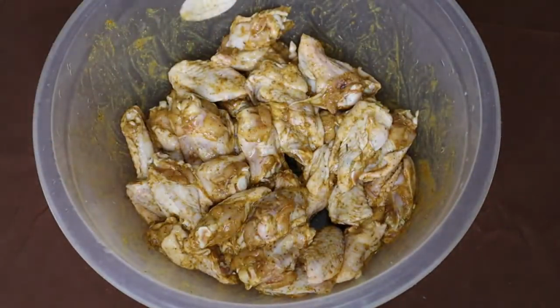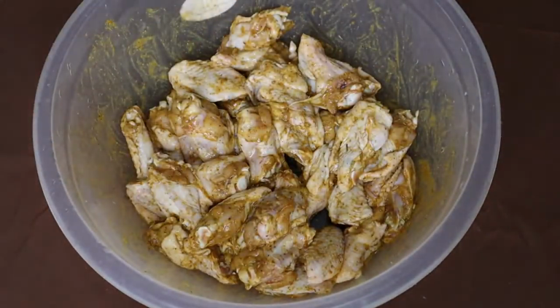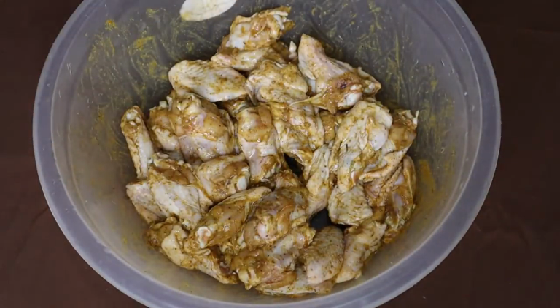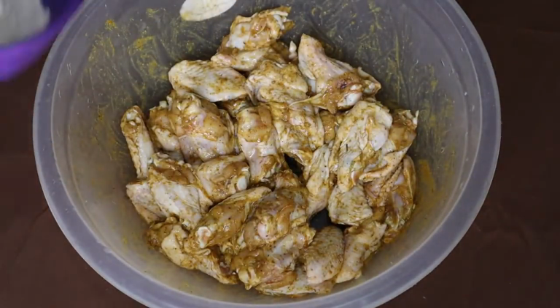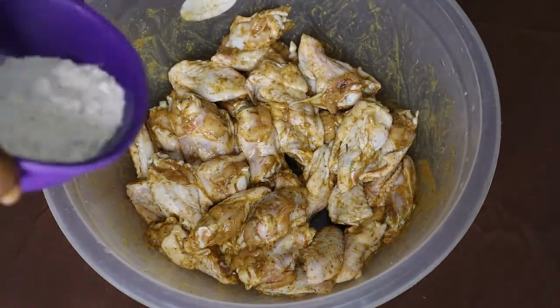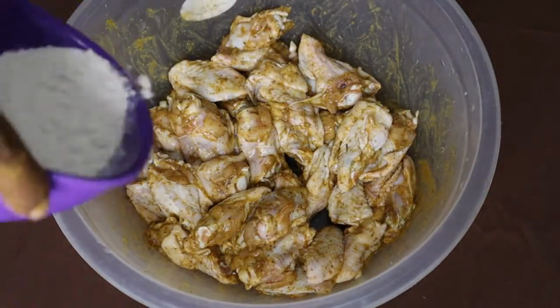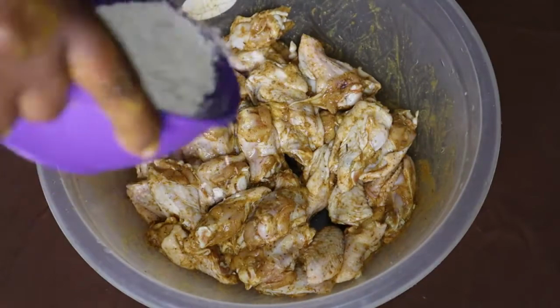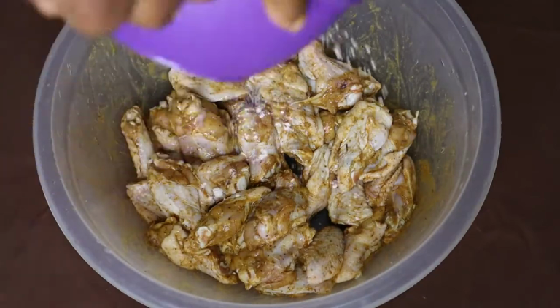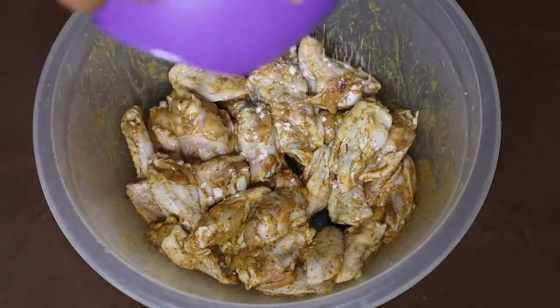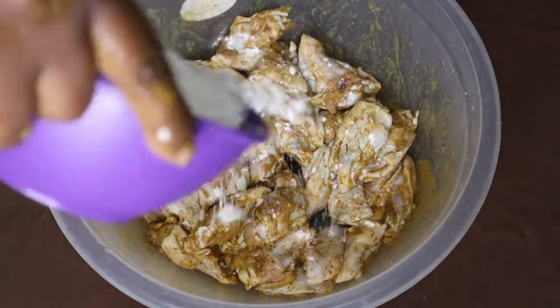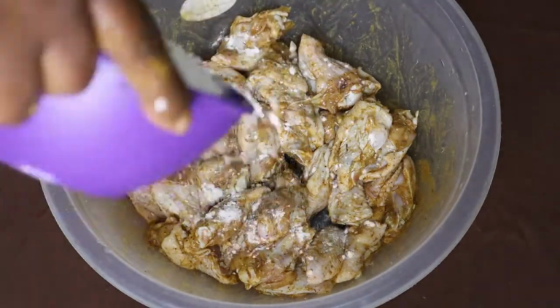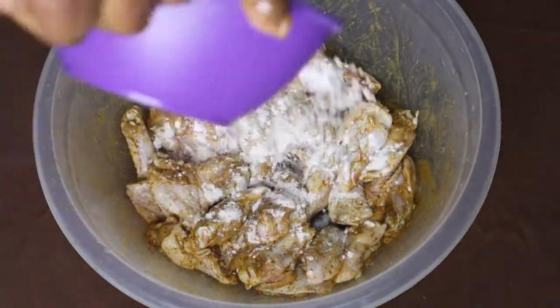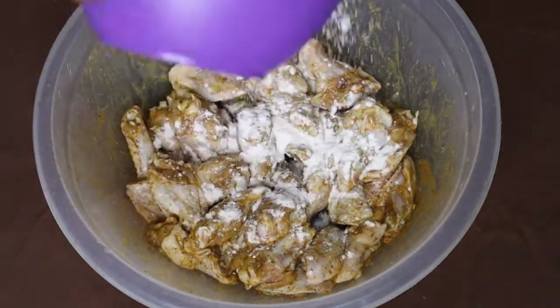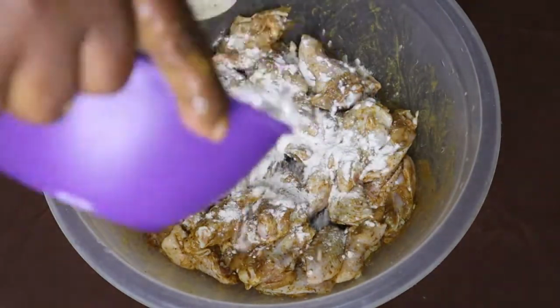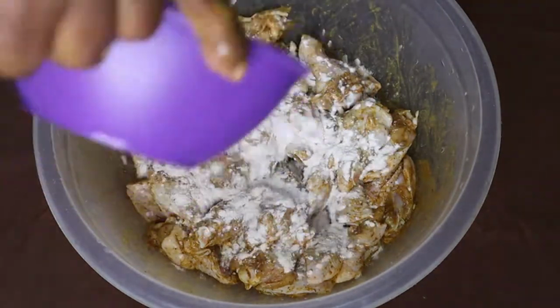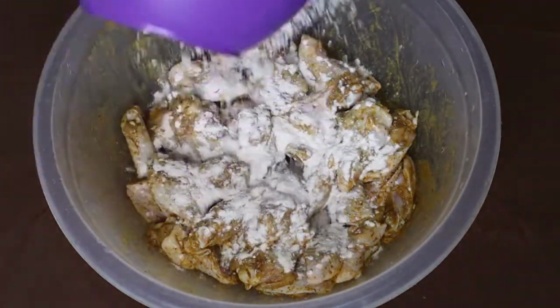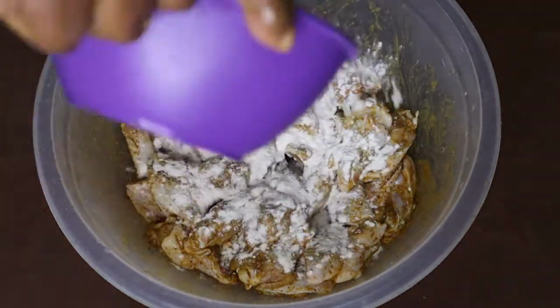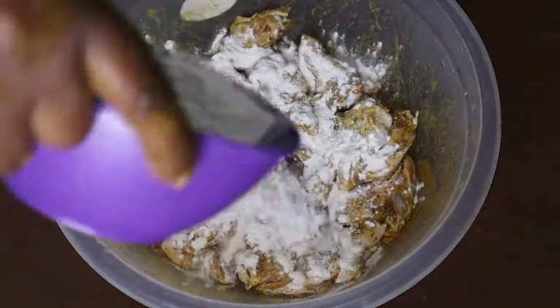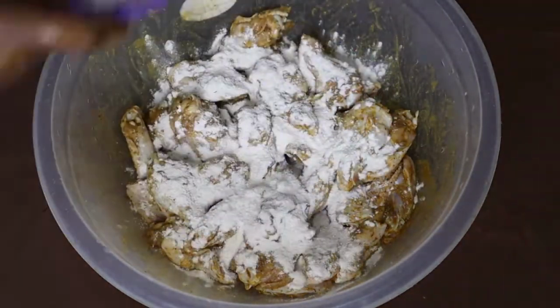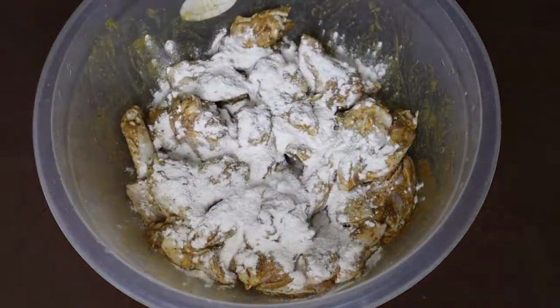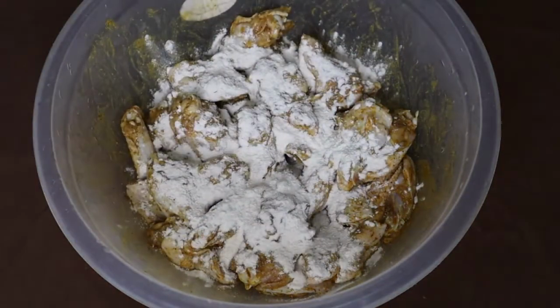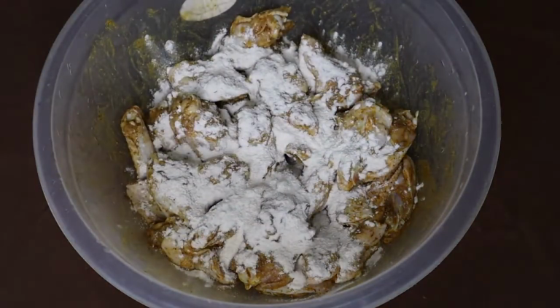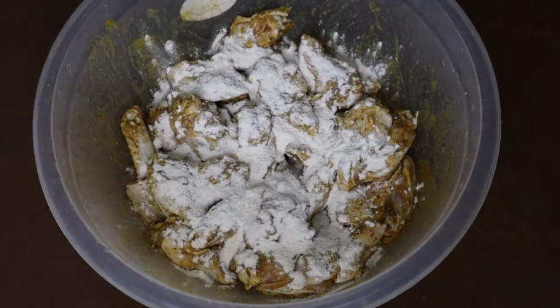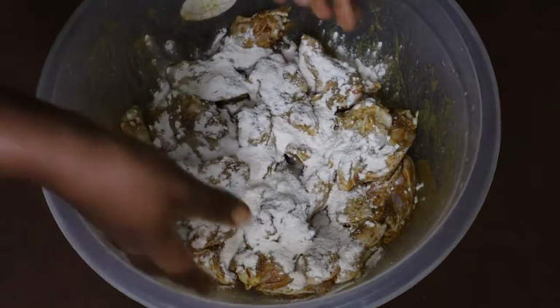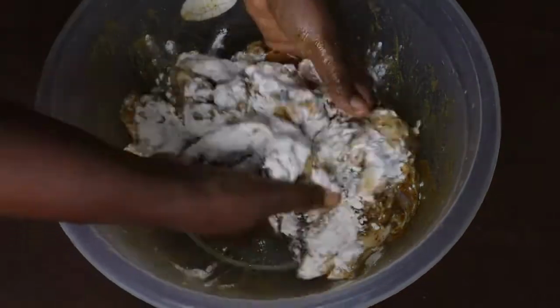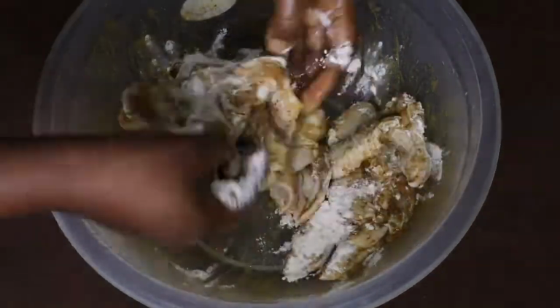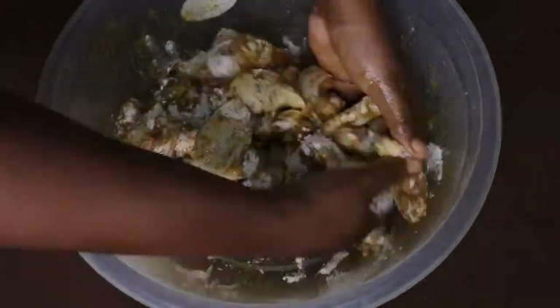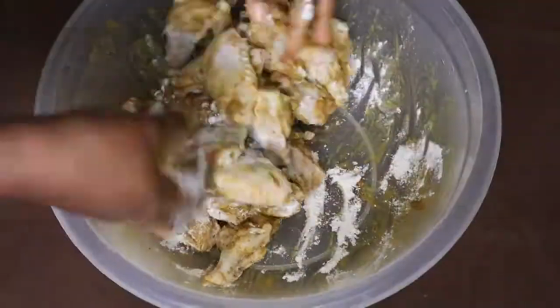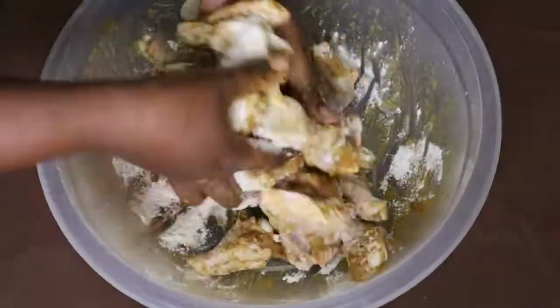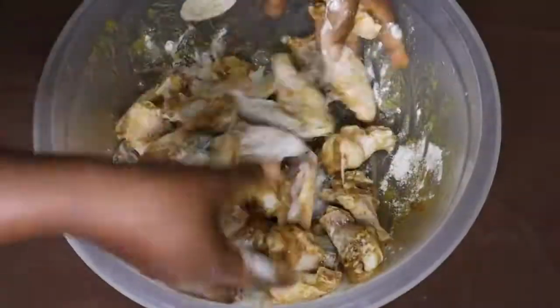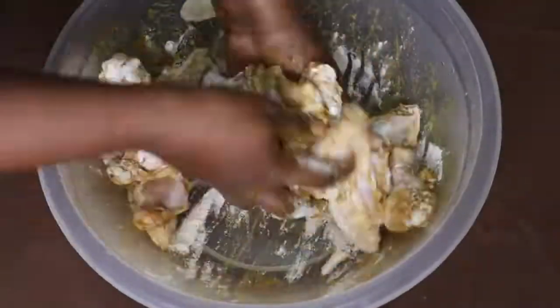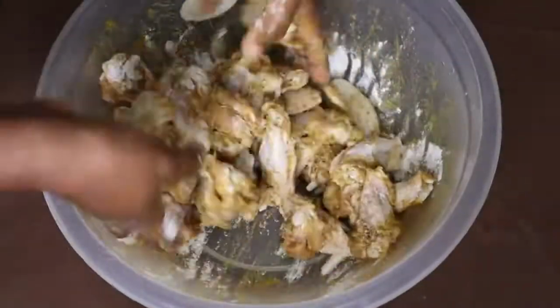Then I'm going to add two tablespoons of popcorn mix tartarelli as well.